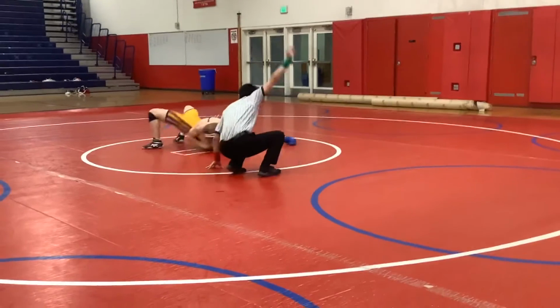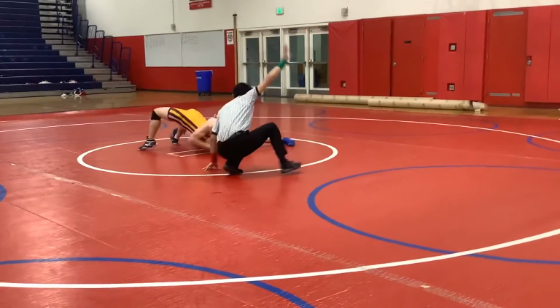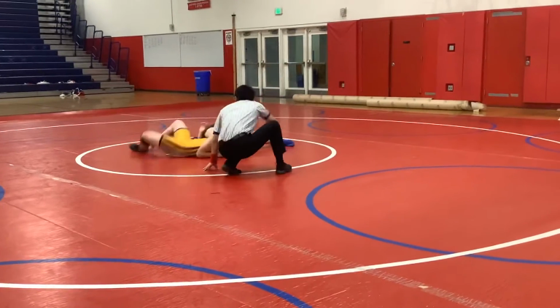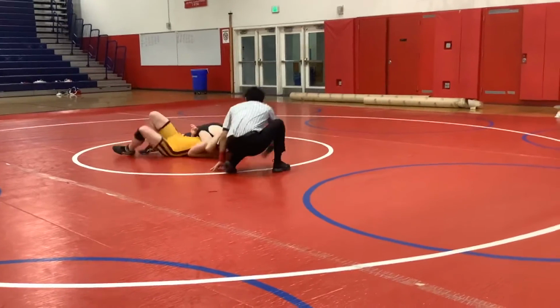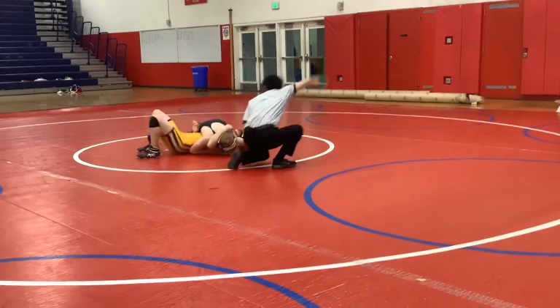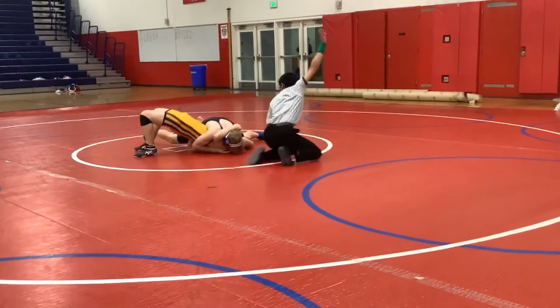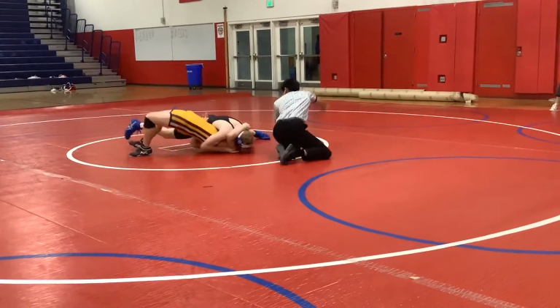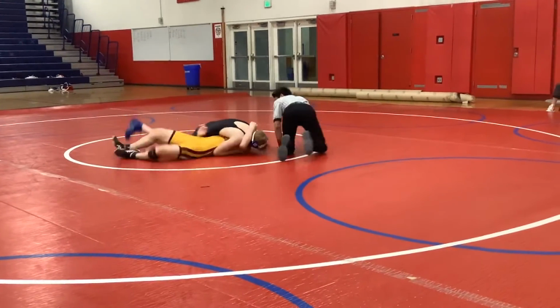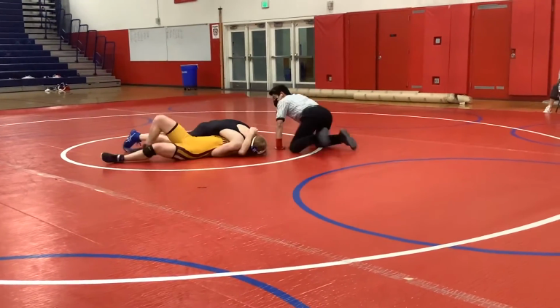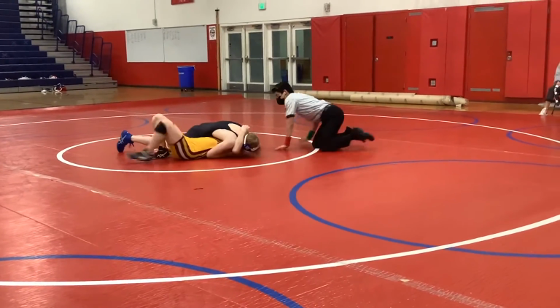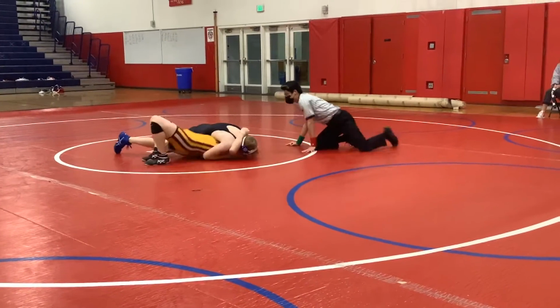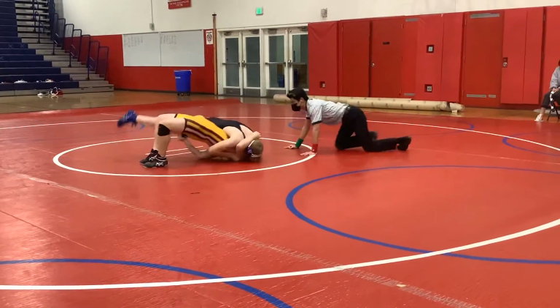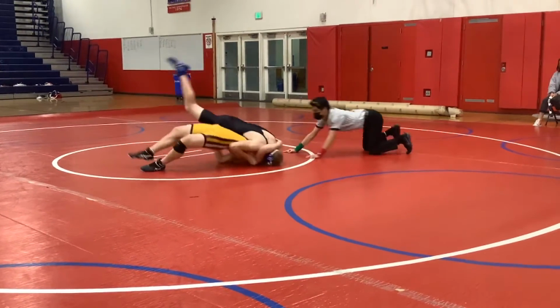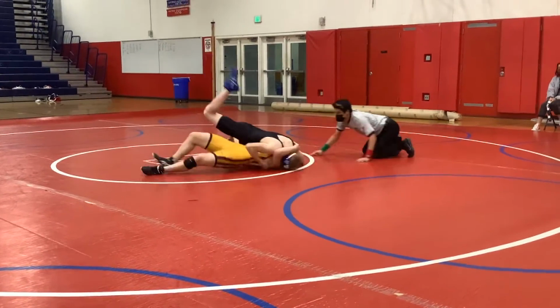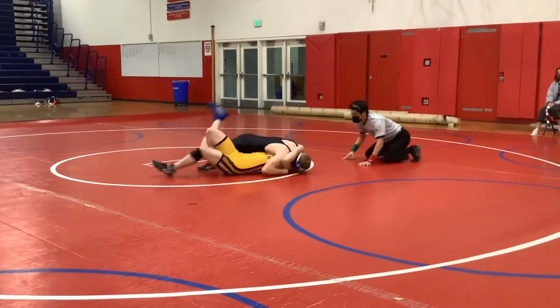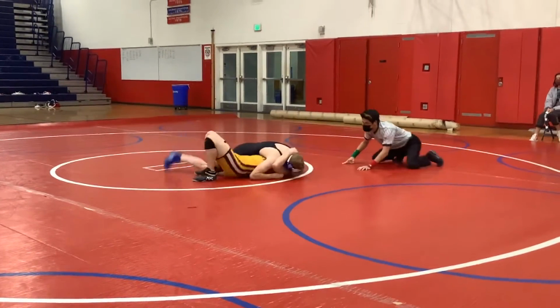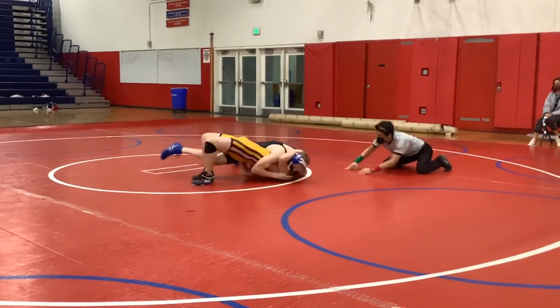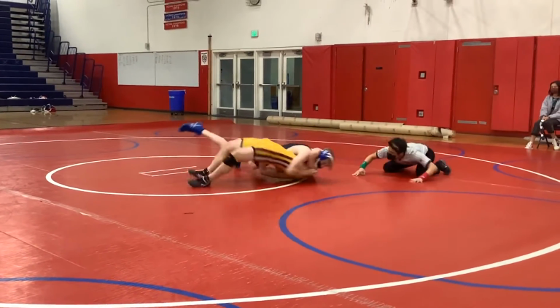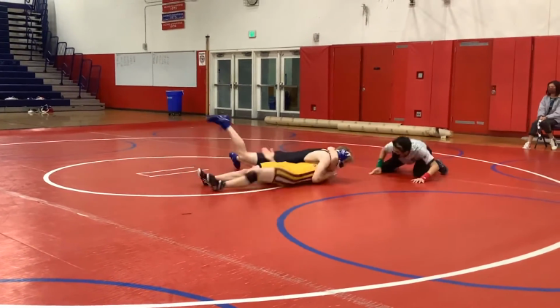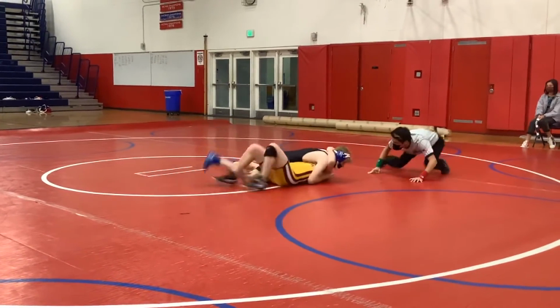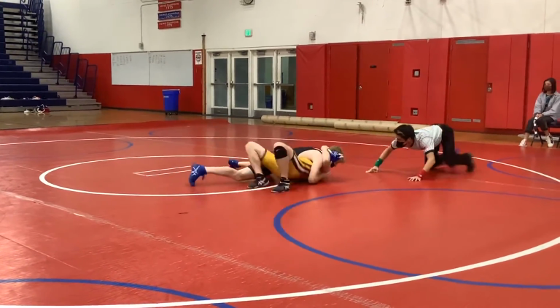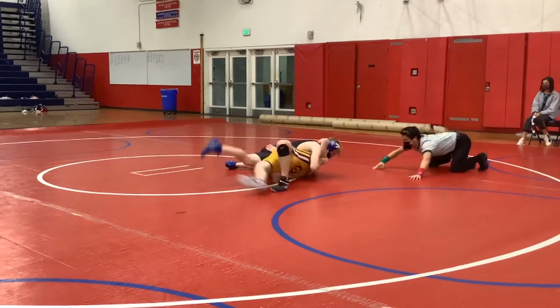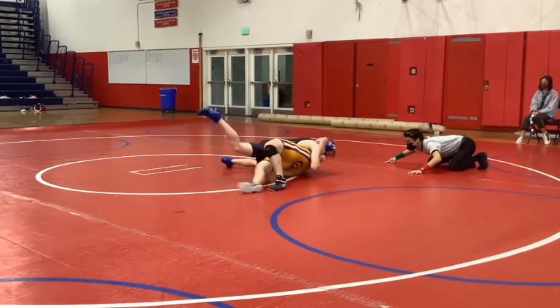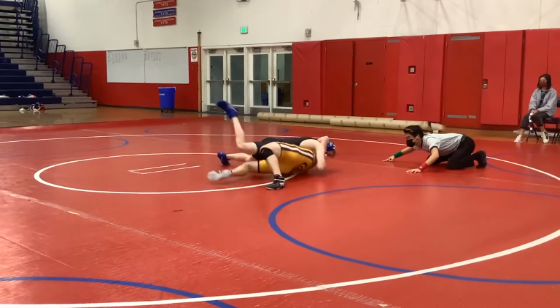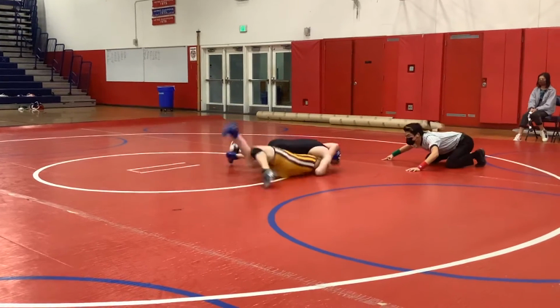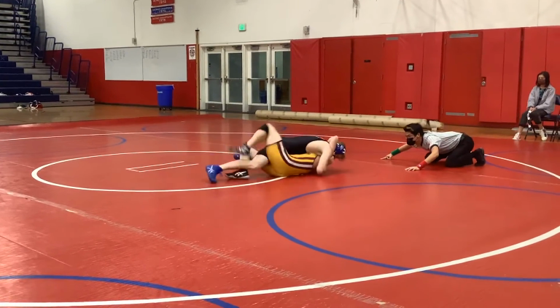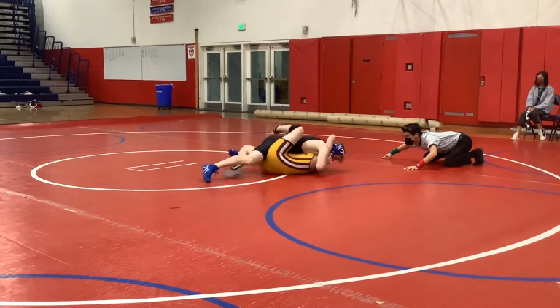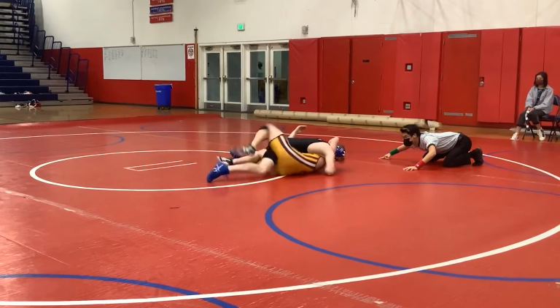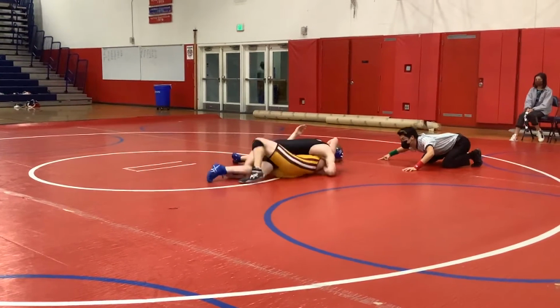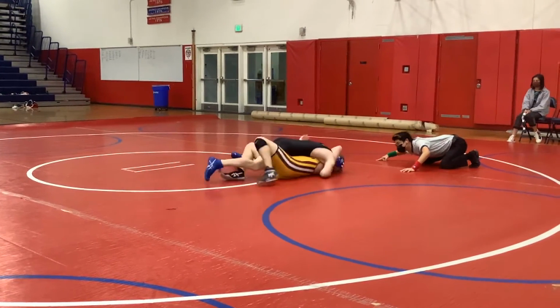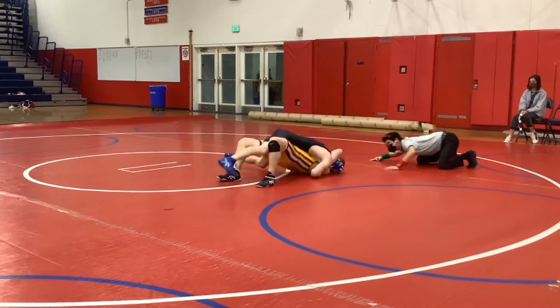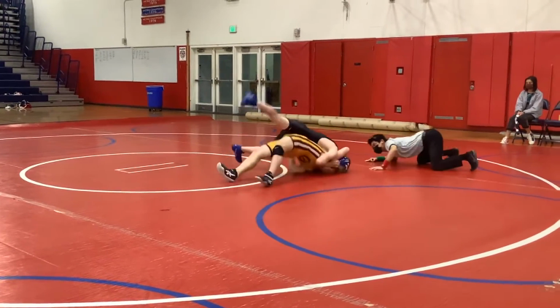Fritz, look at me. Fritz, look up. Plenty of time.